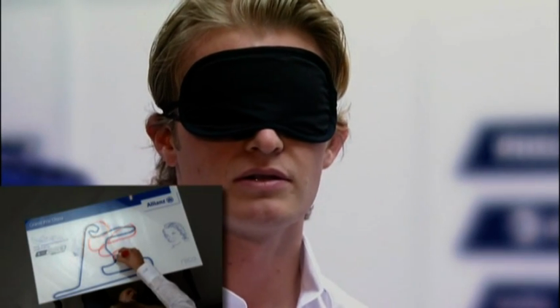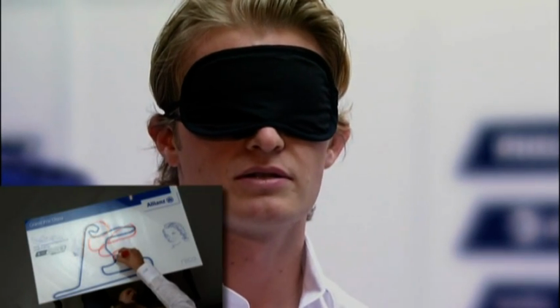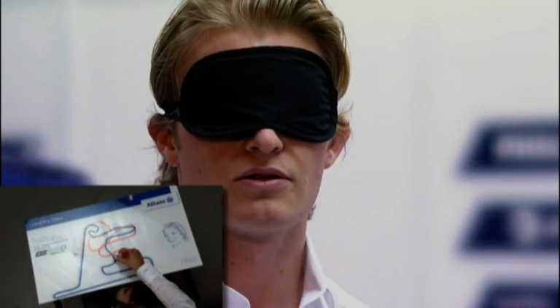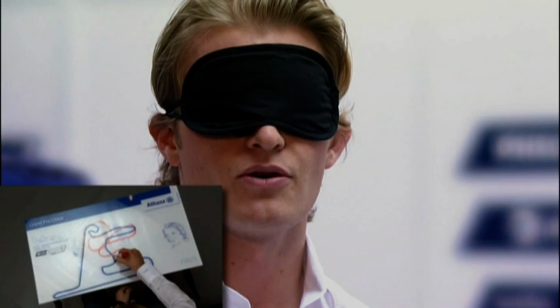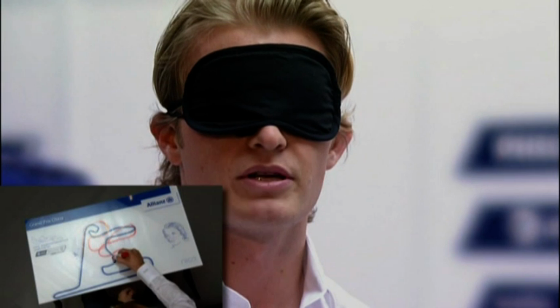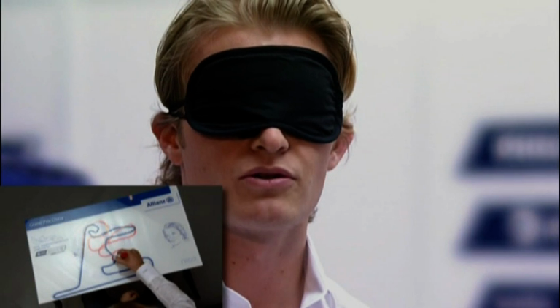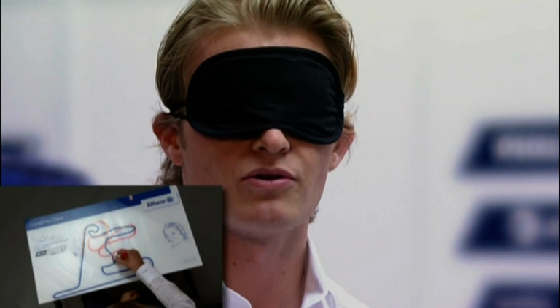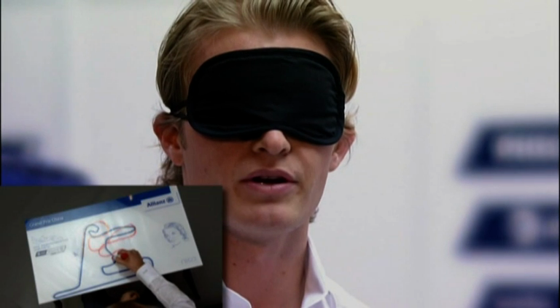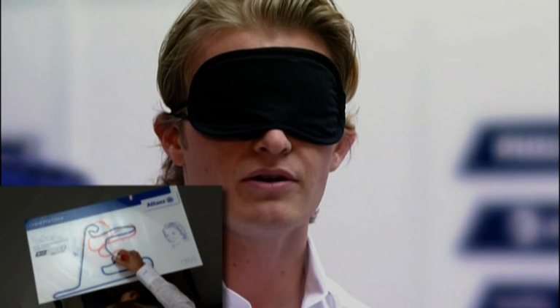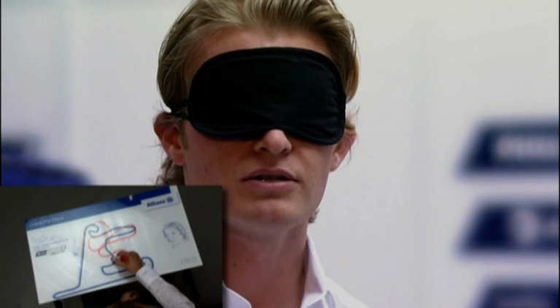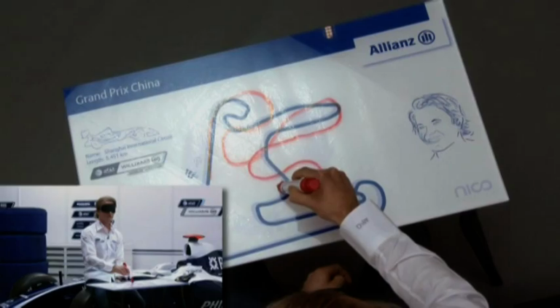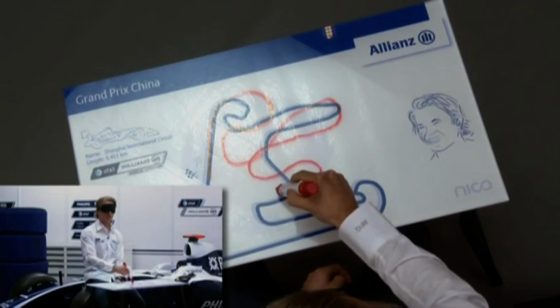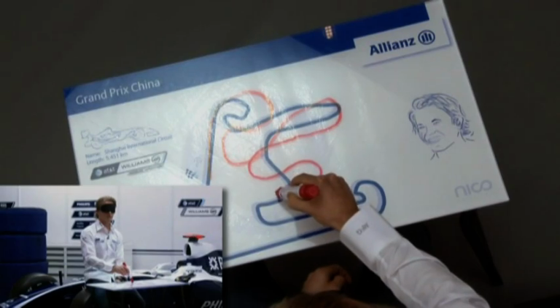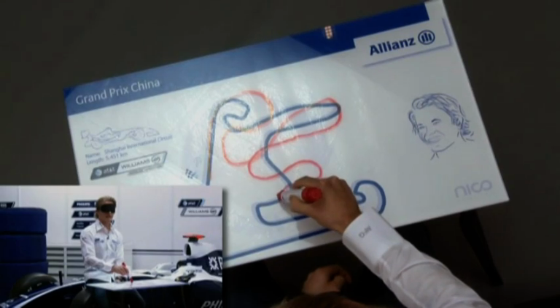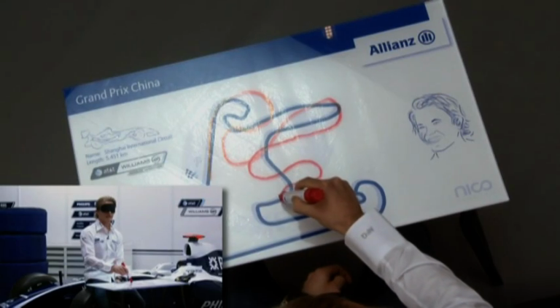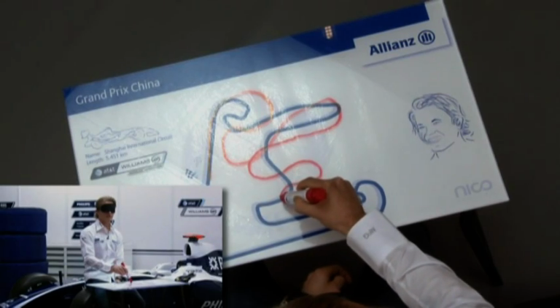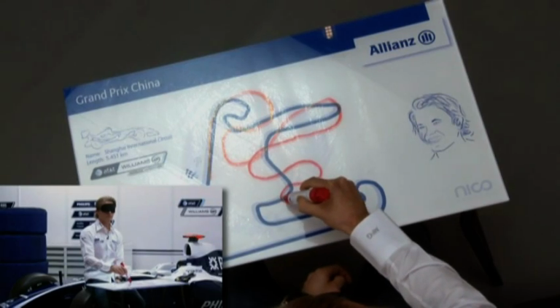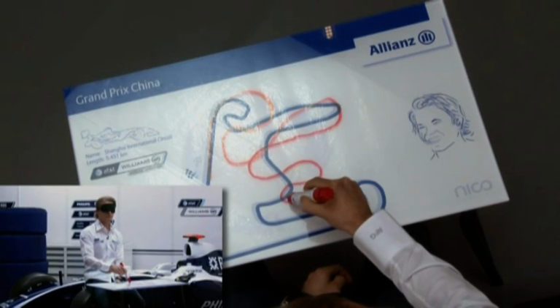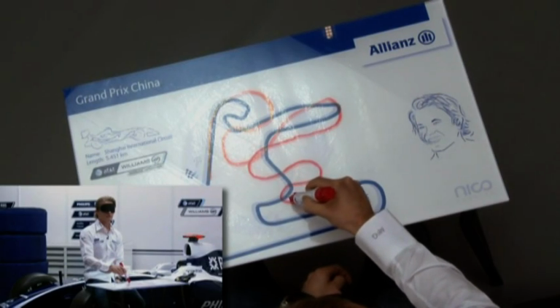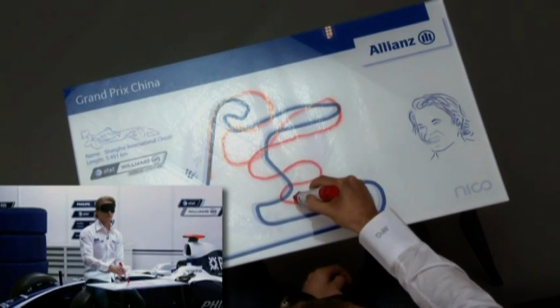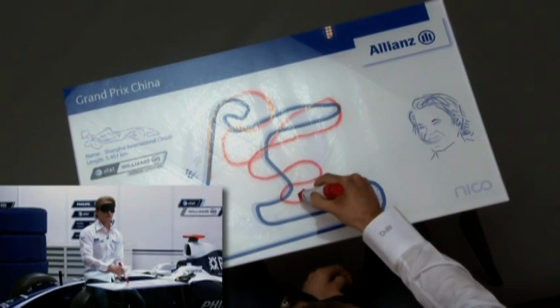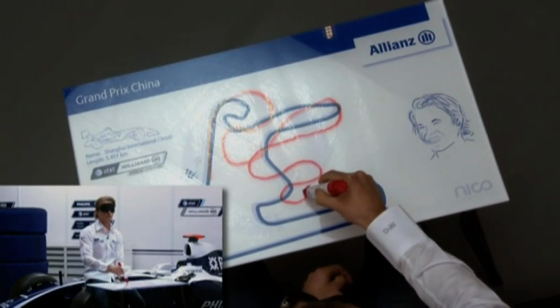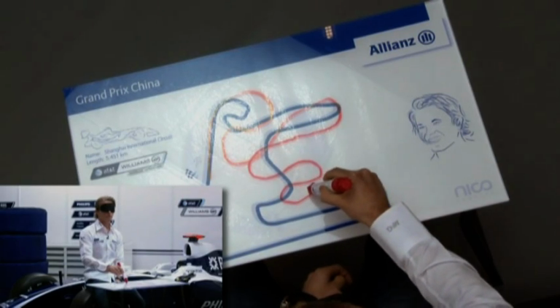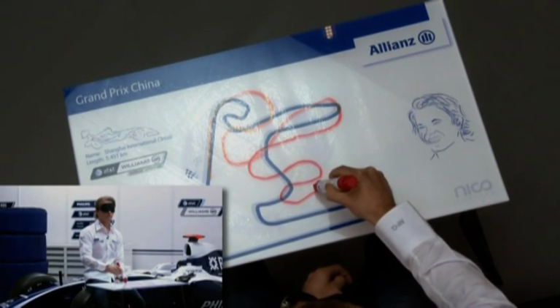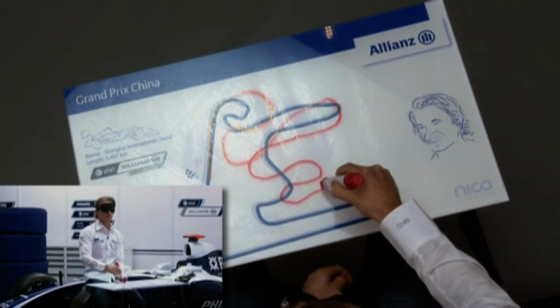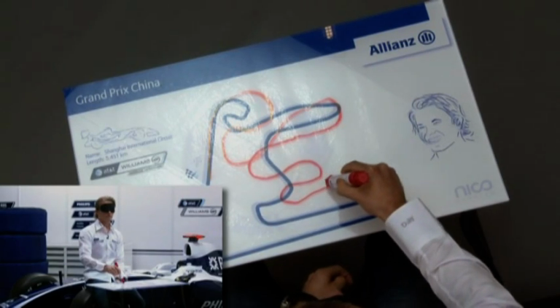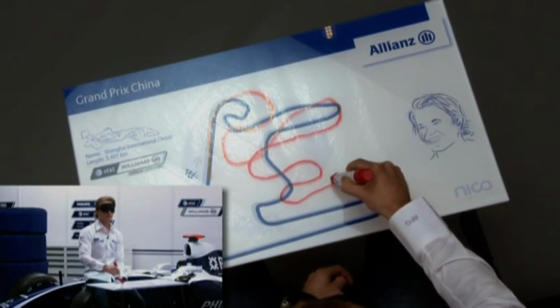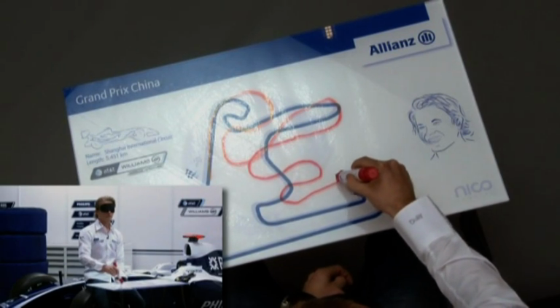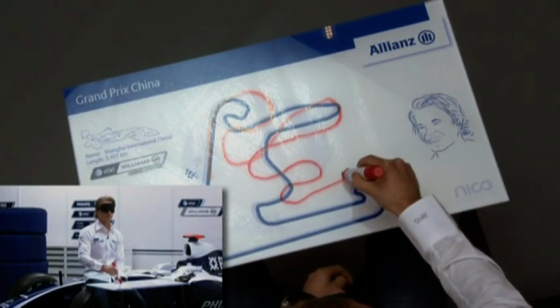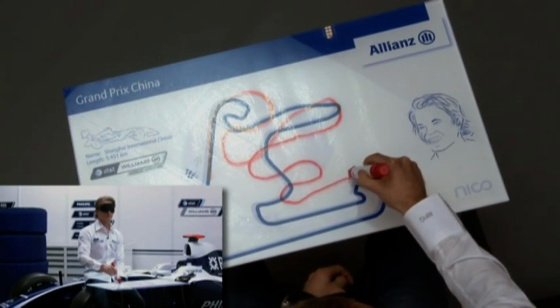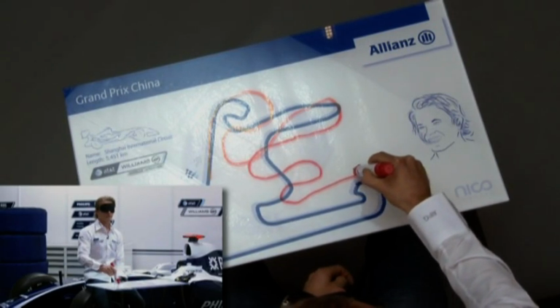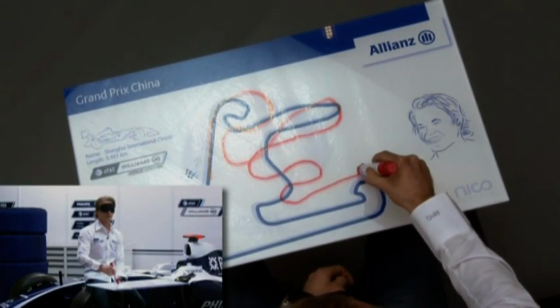This is a third gear corner here — a double left-hander, one, two, onto this back straight.